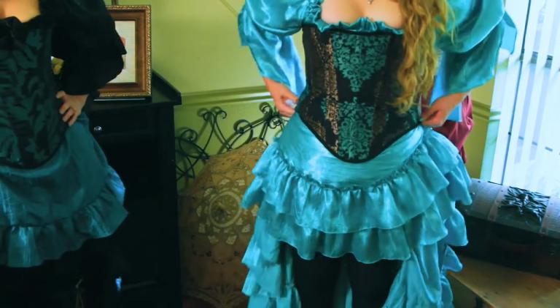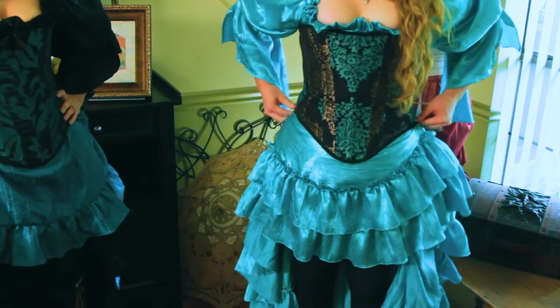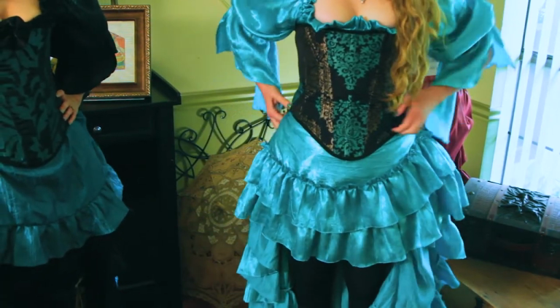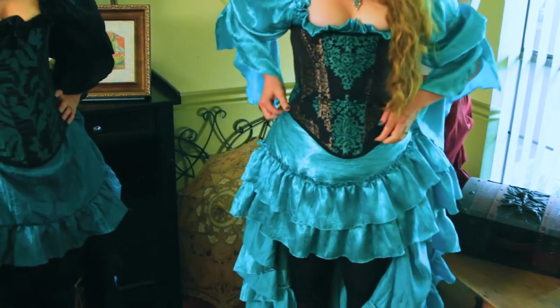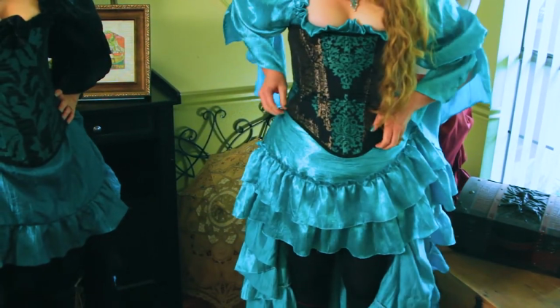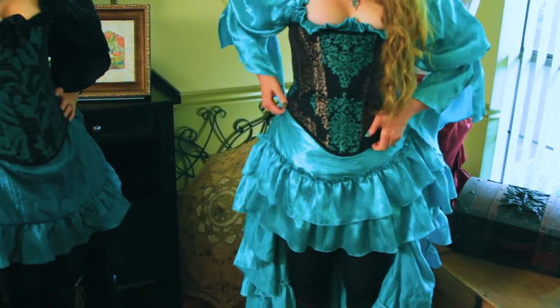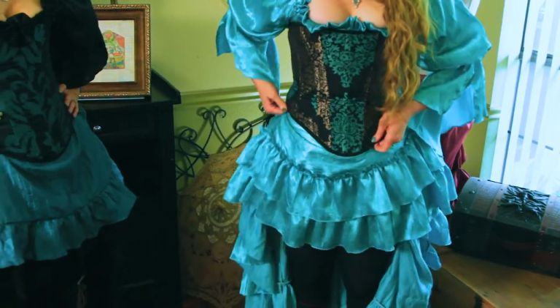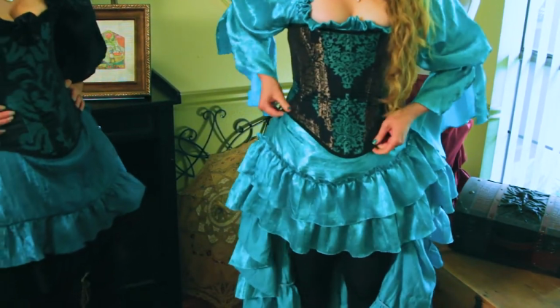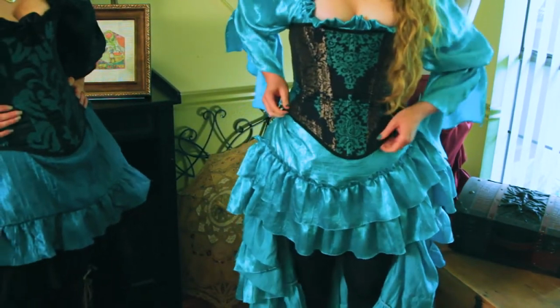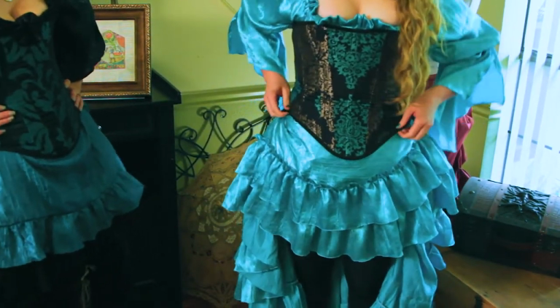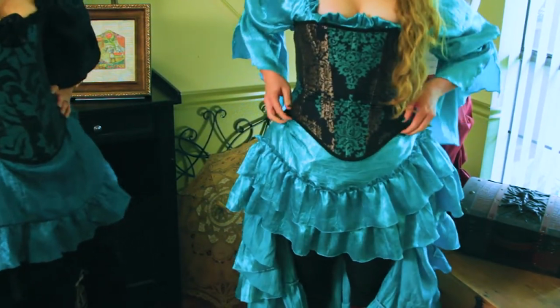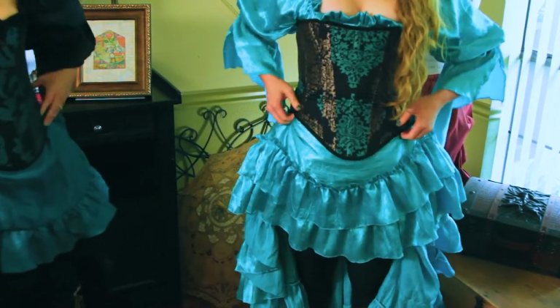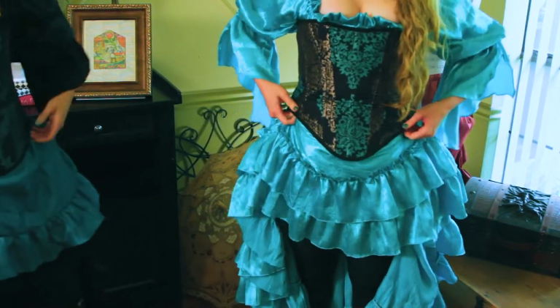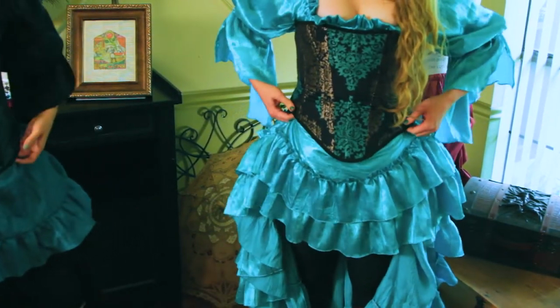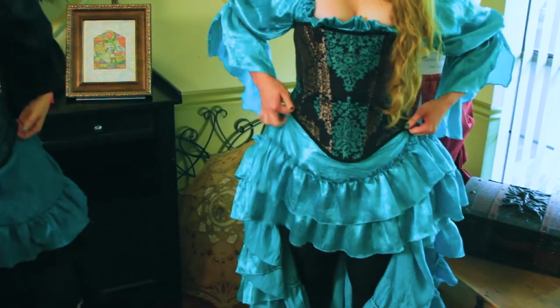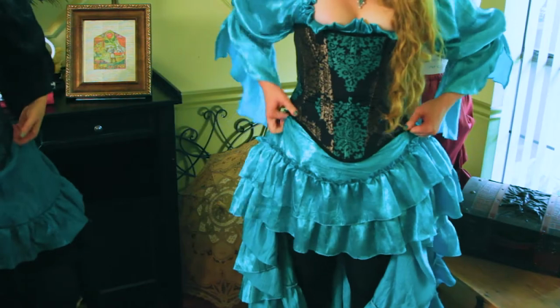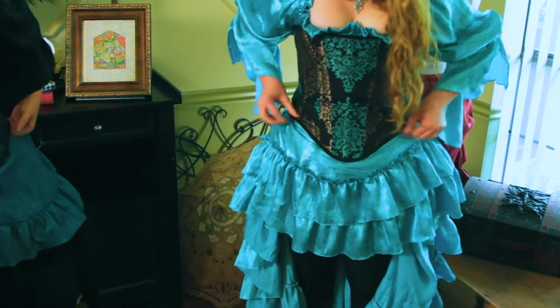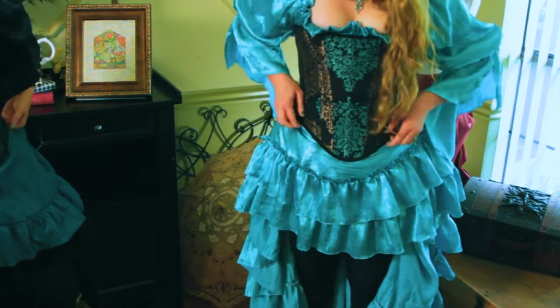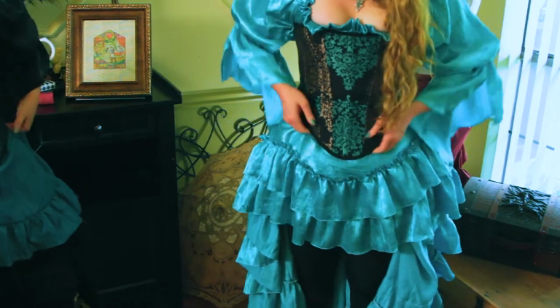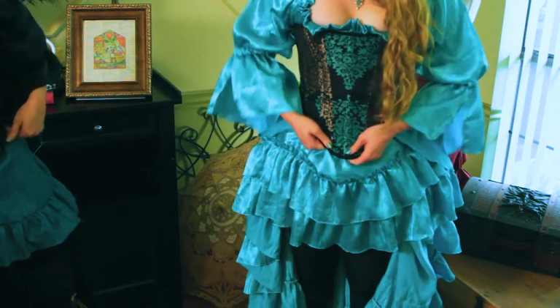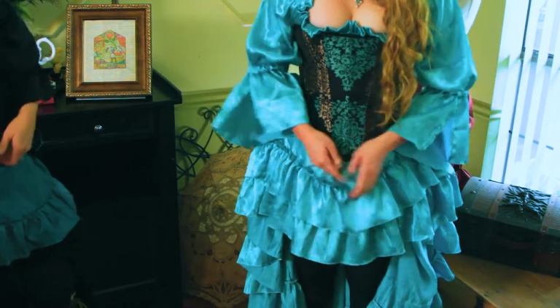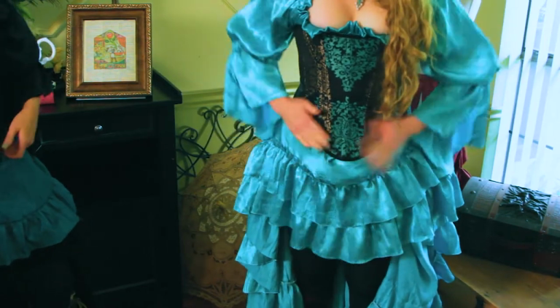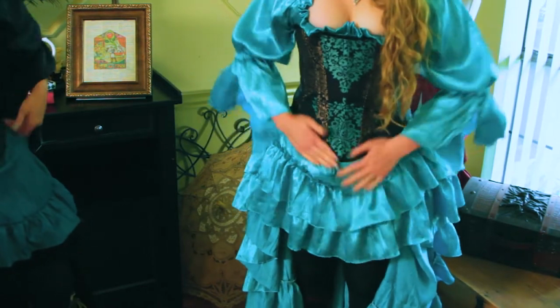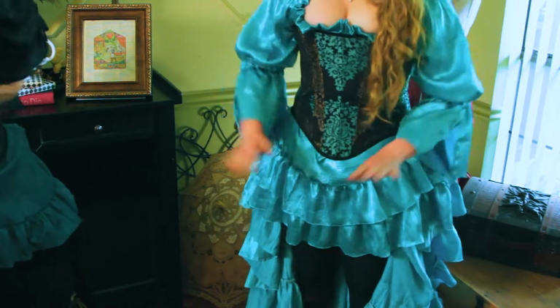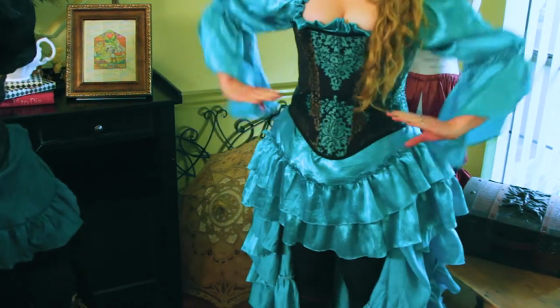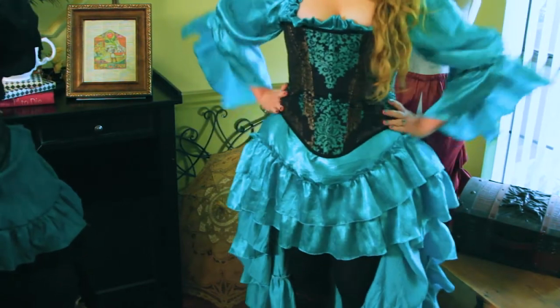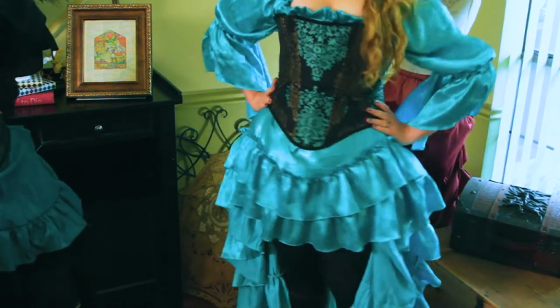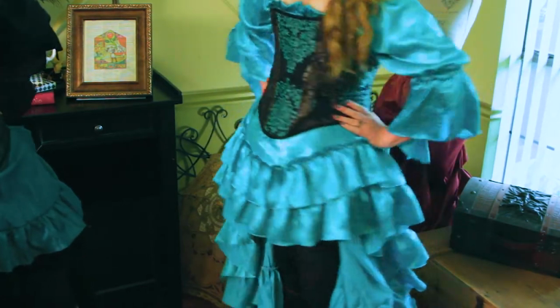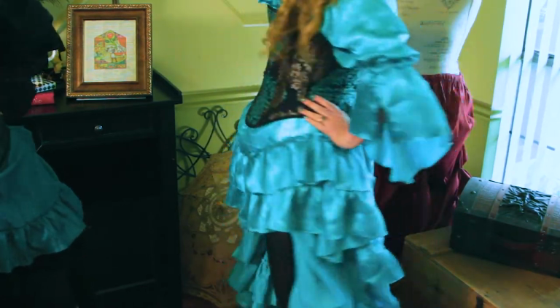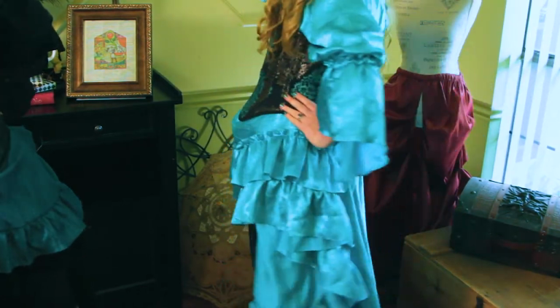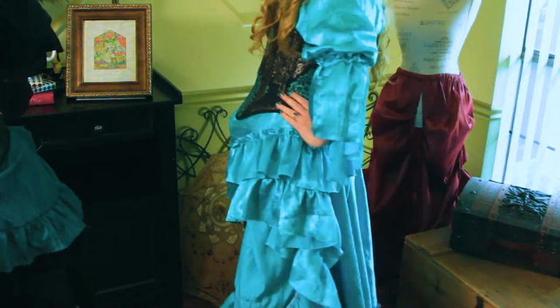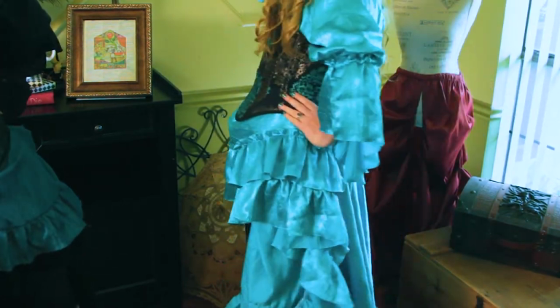Making it even and flat across the front — this is one of our most popular ways to style a single-layer skirt: the steampunk style.